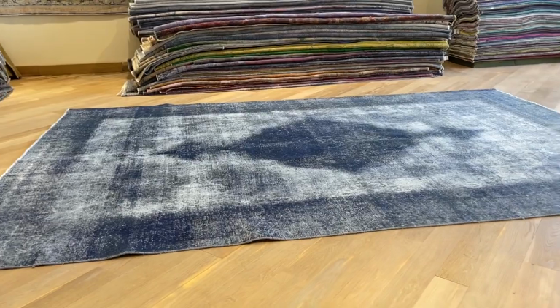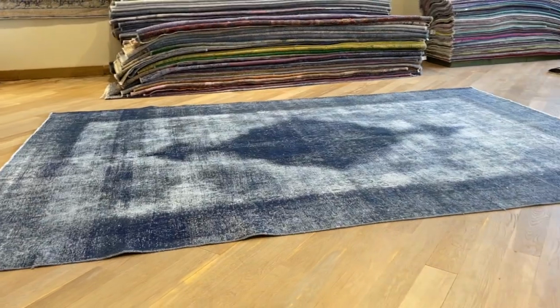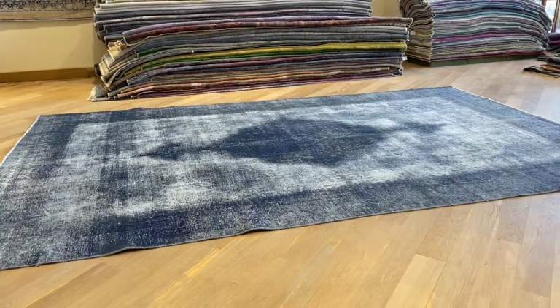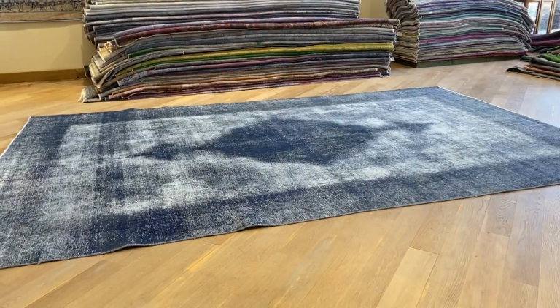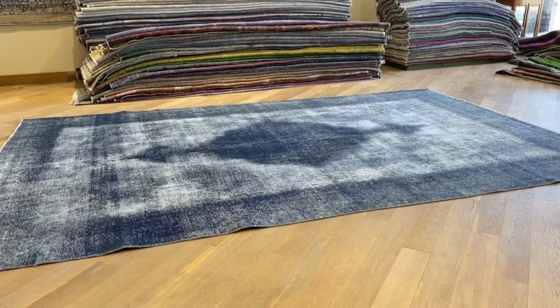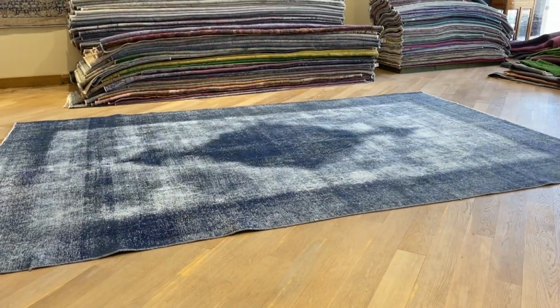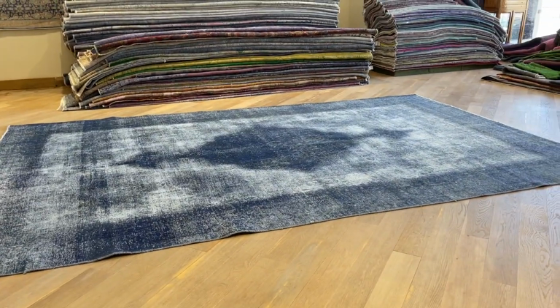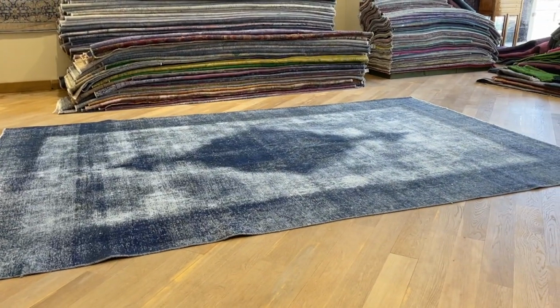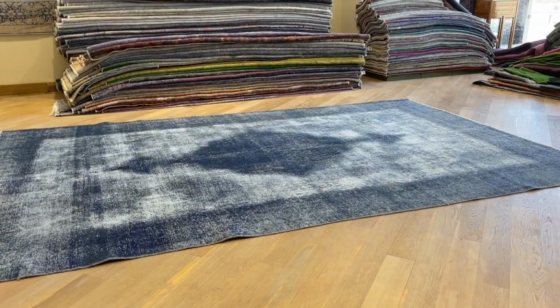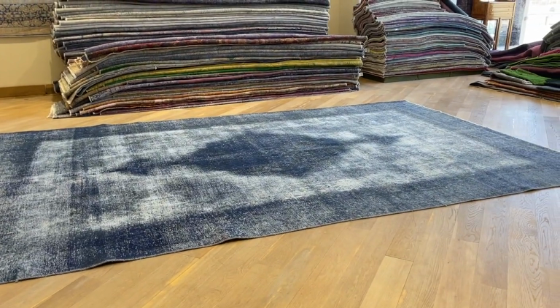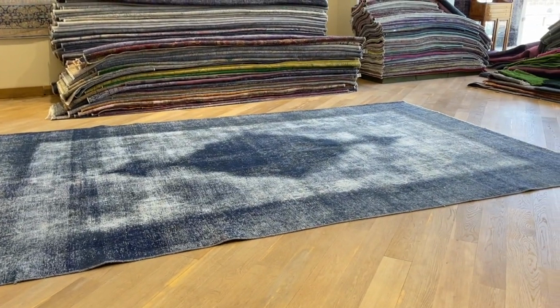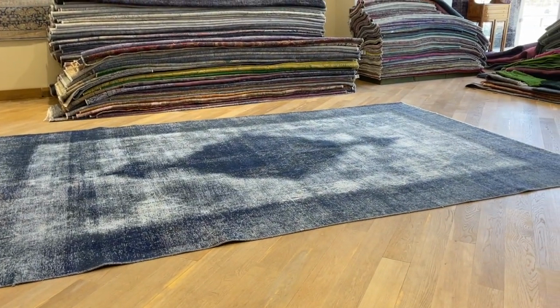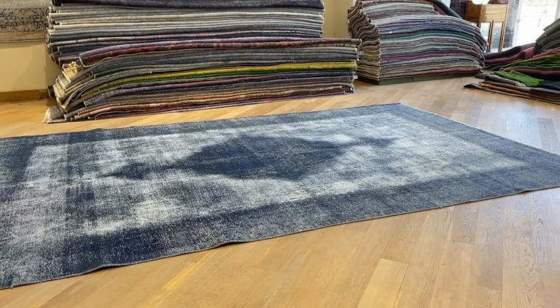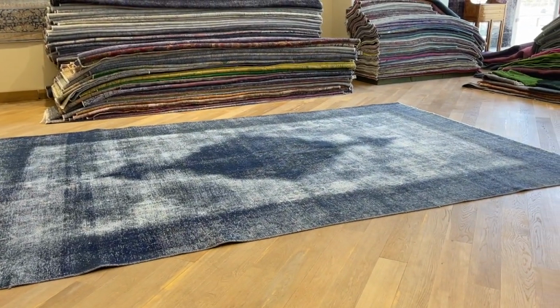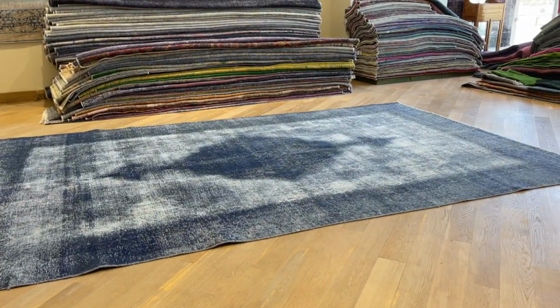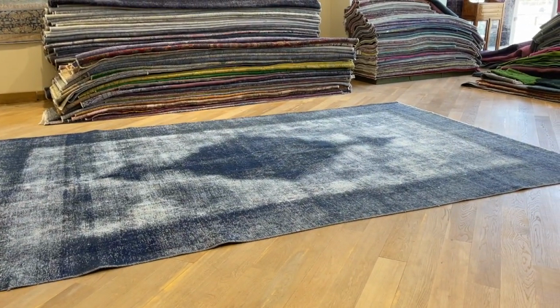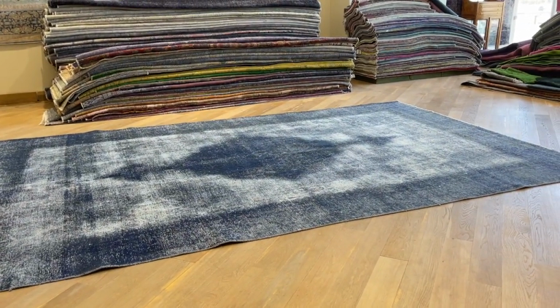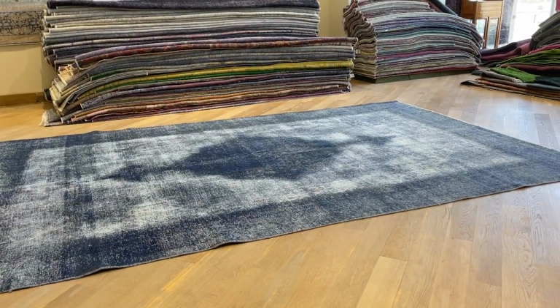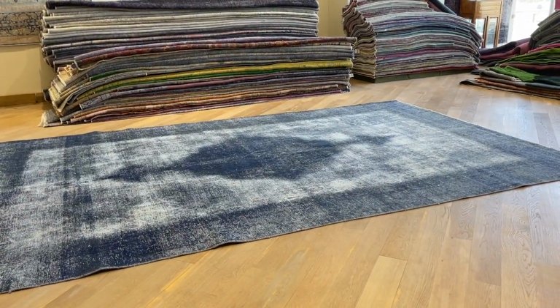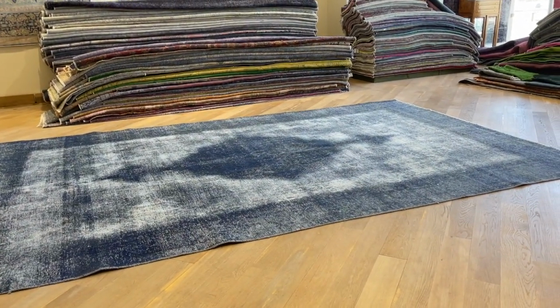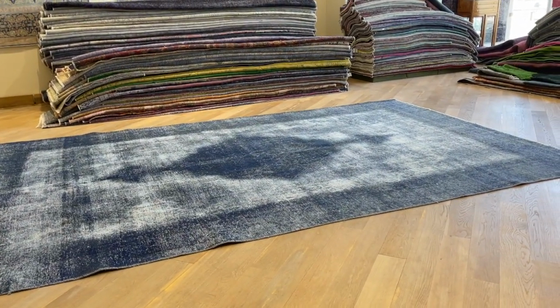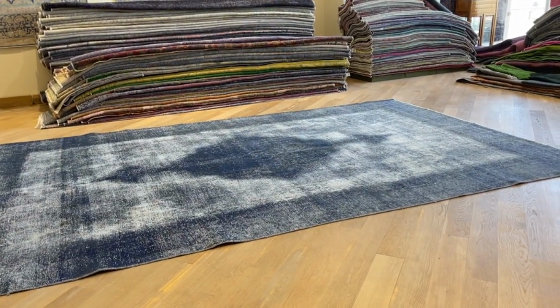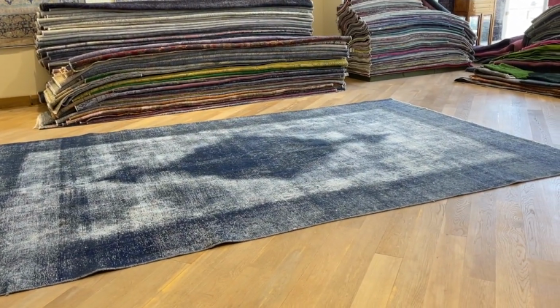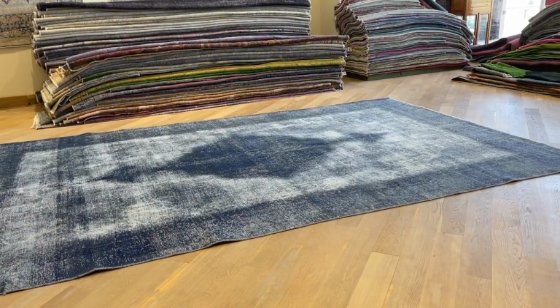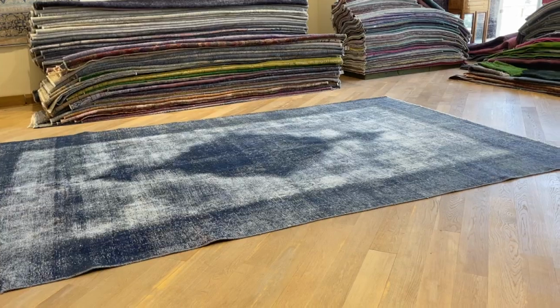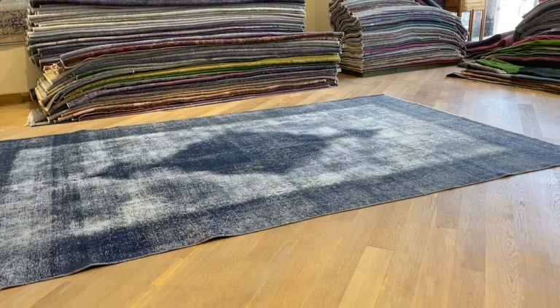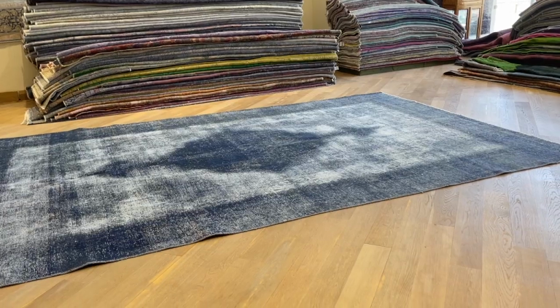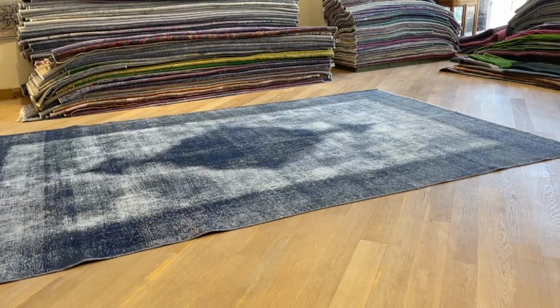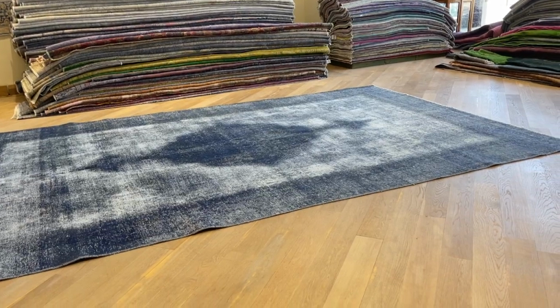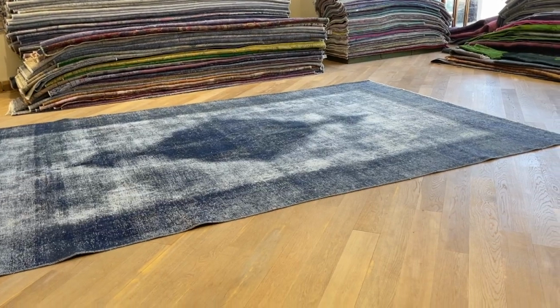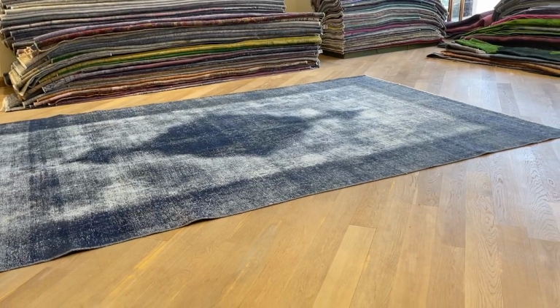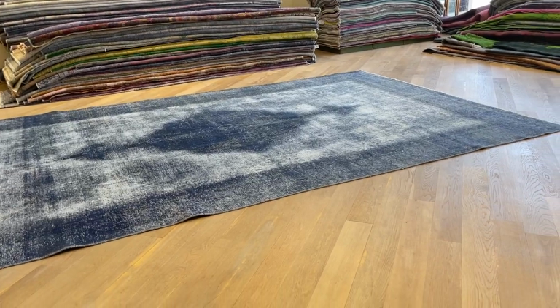Checking the size of this carpet — it seems like a large size. Yes, indeed, it's 450 by 290.